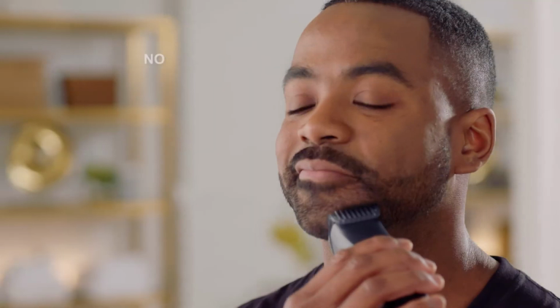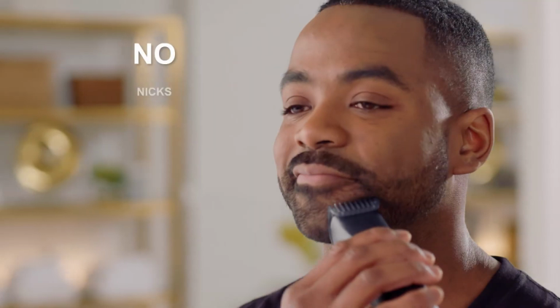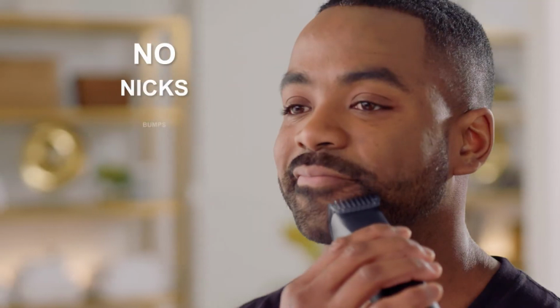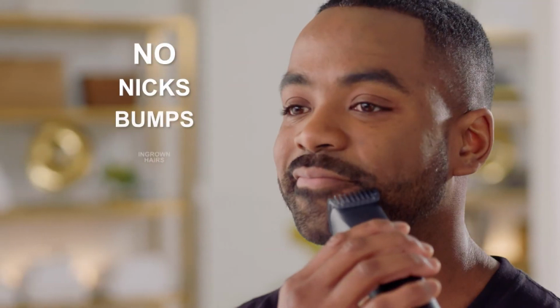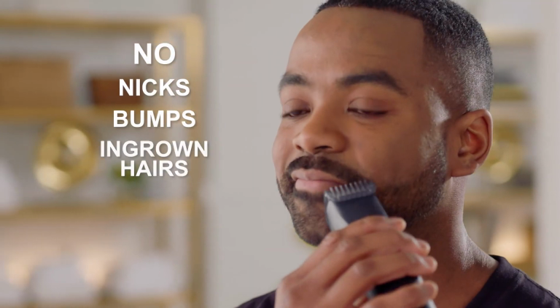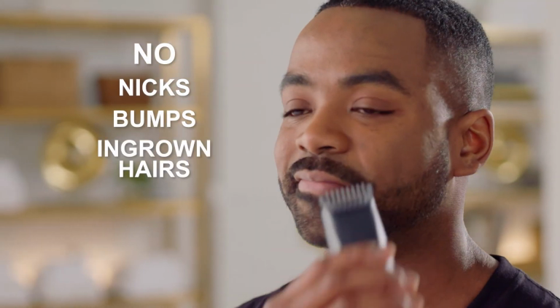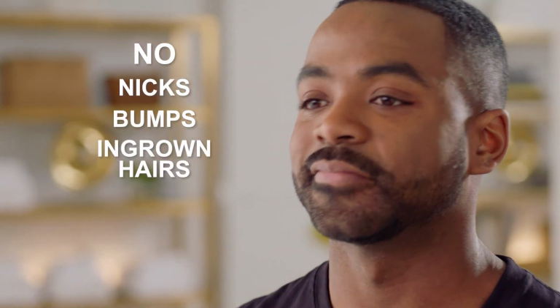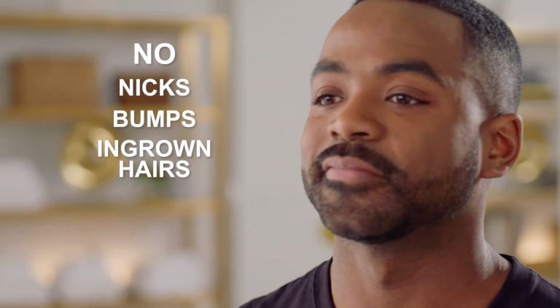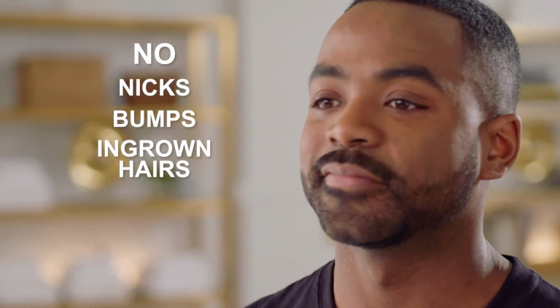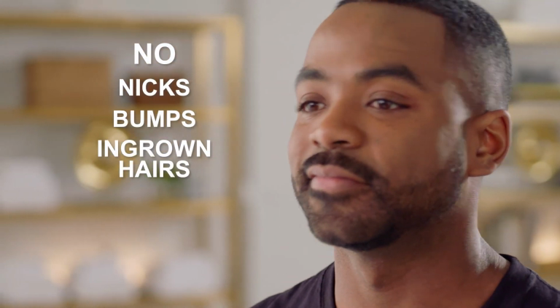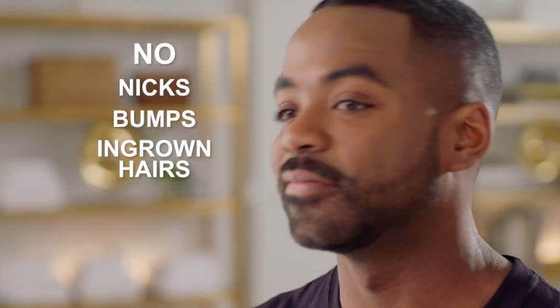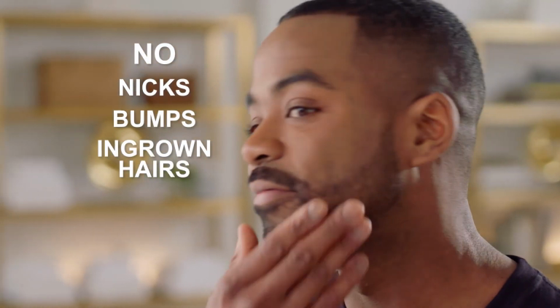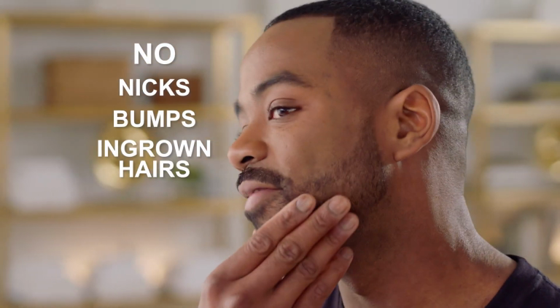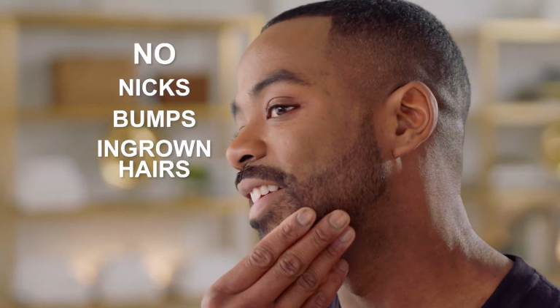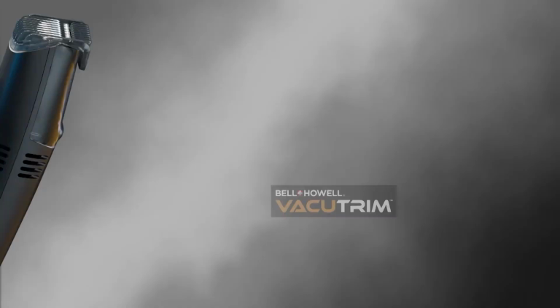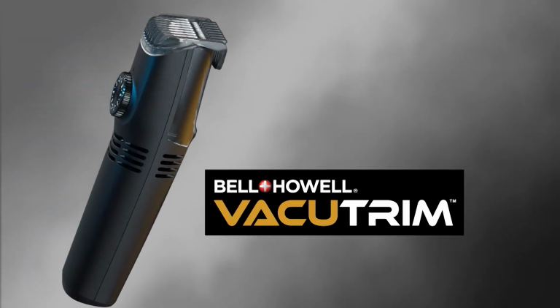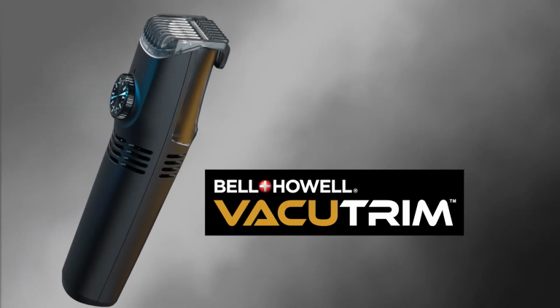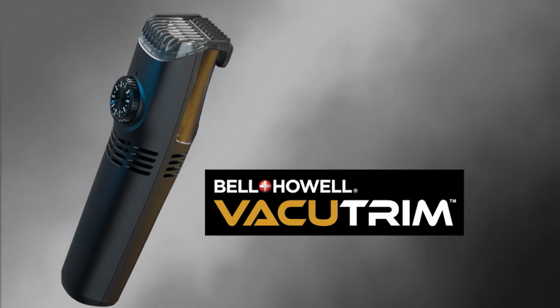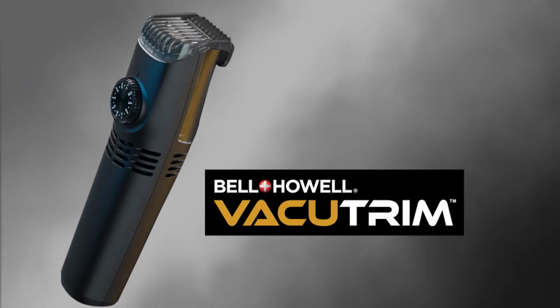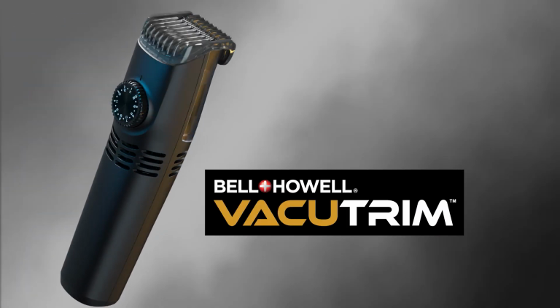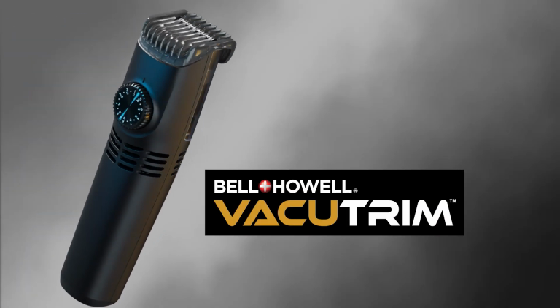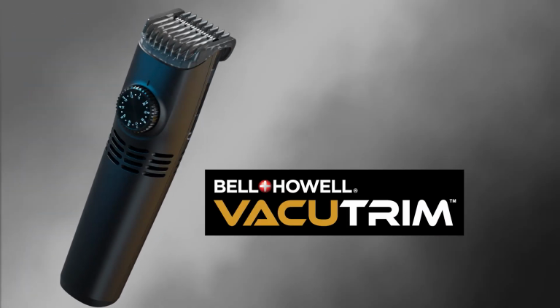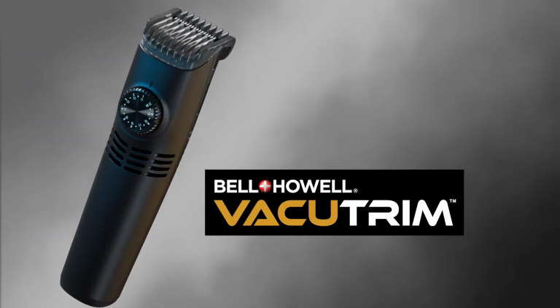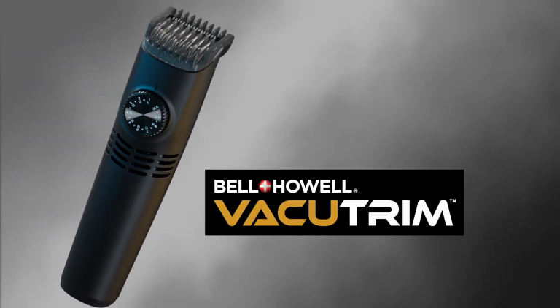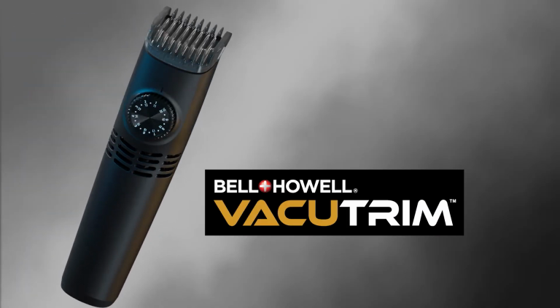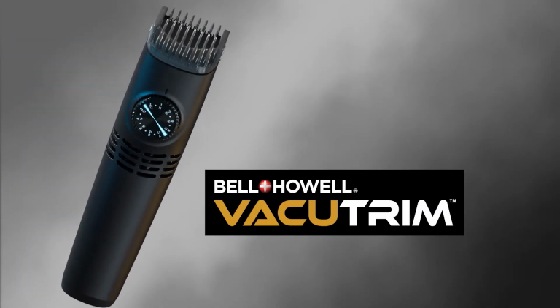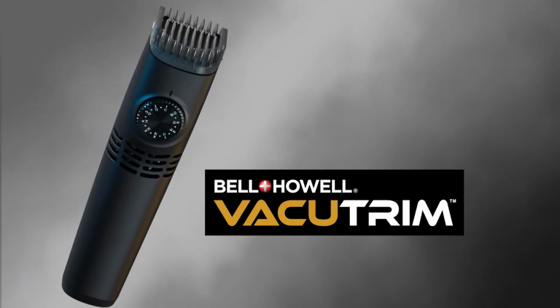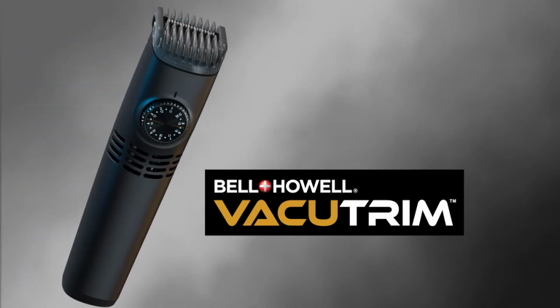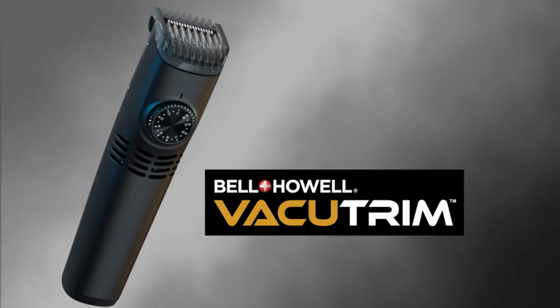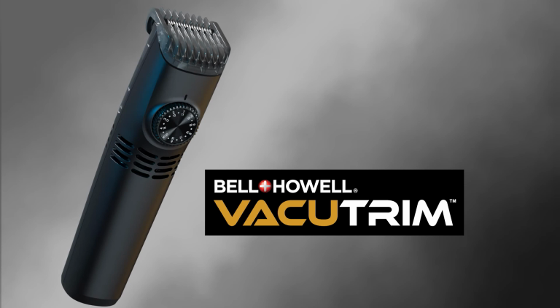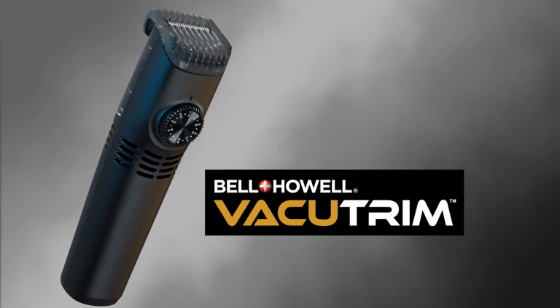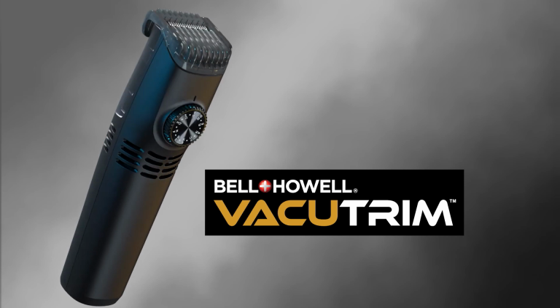No nicks, bumps, or ingrown hairs. Introducing VacuTrim by Bell & Howell.